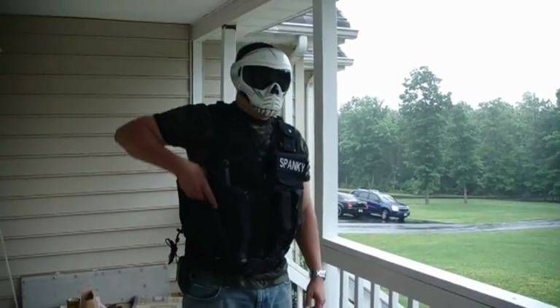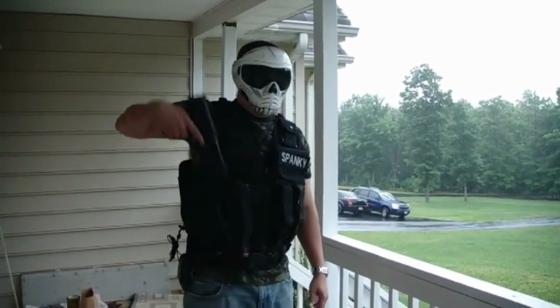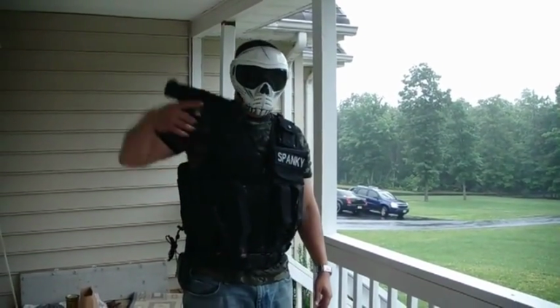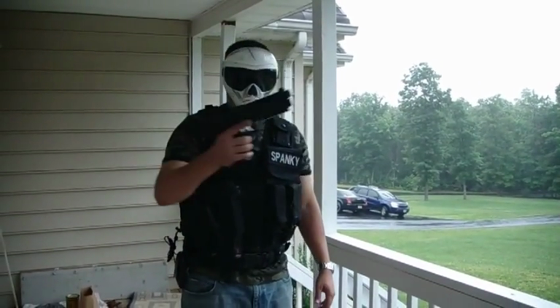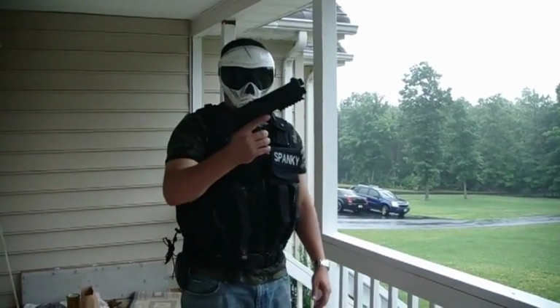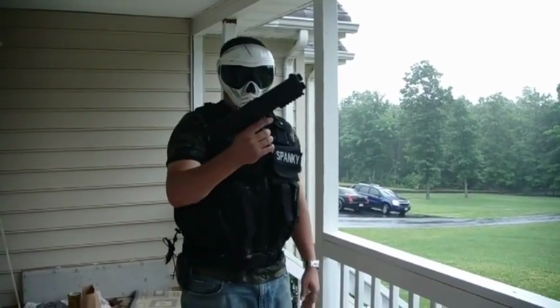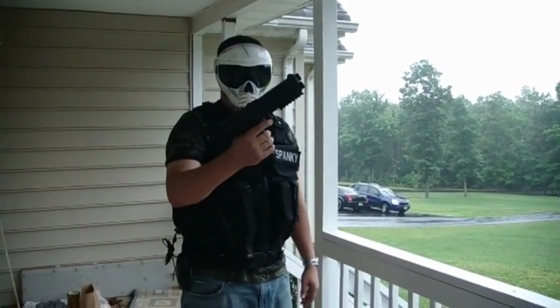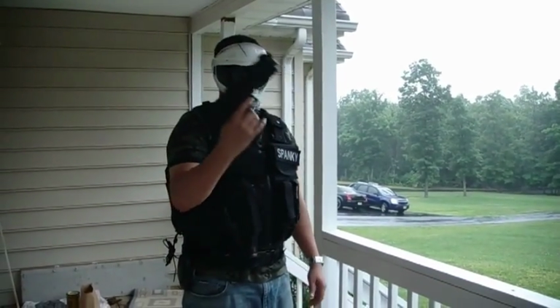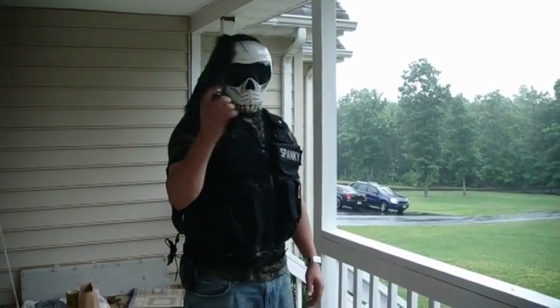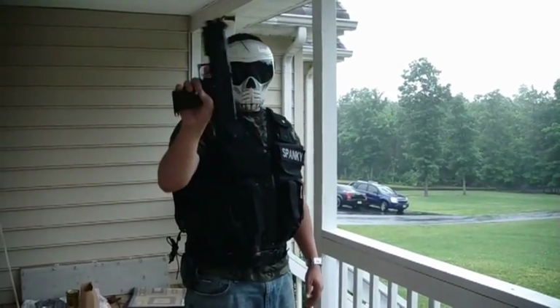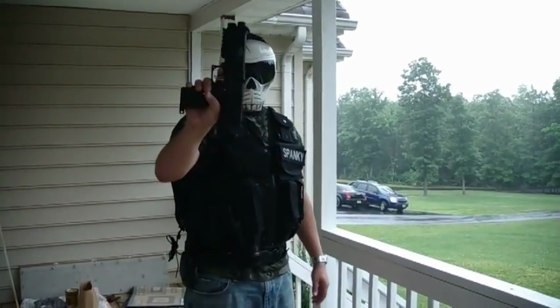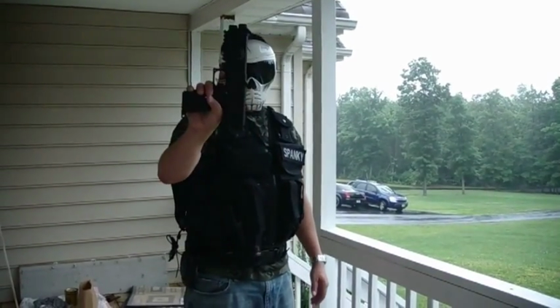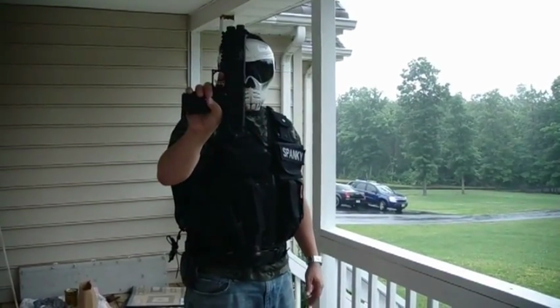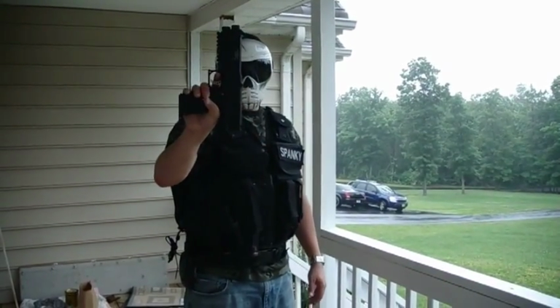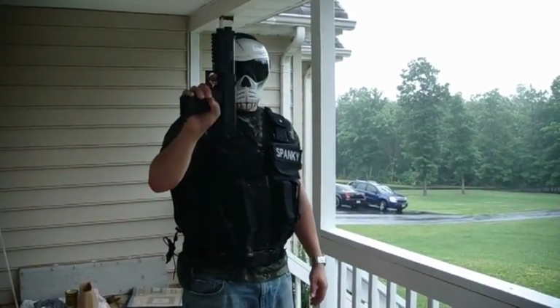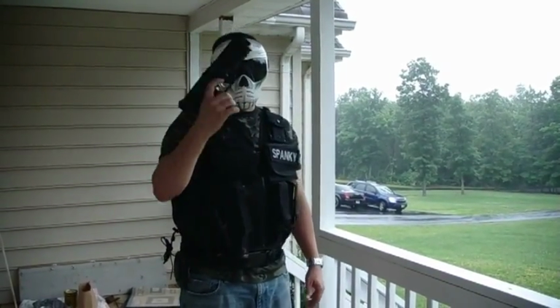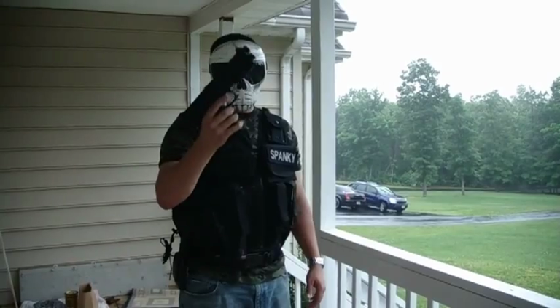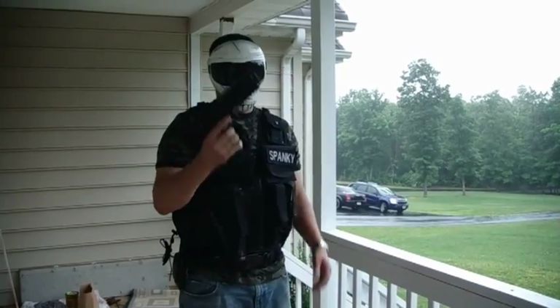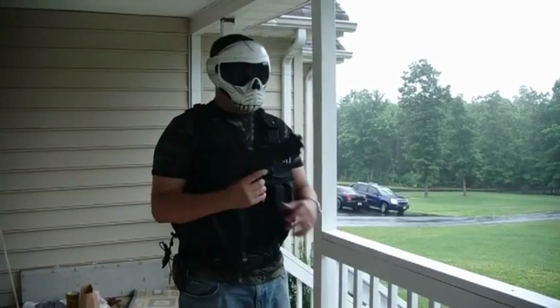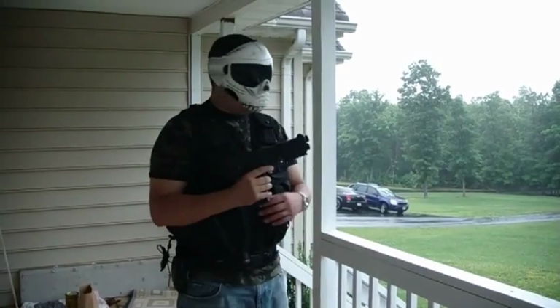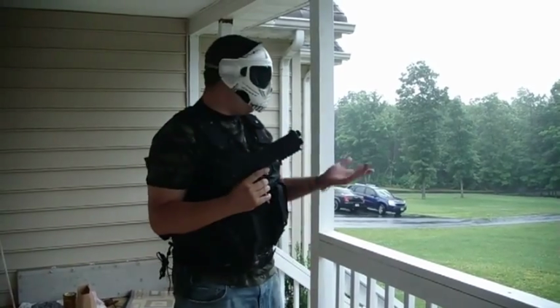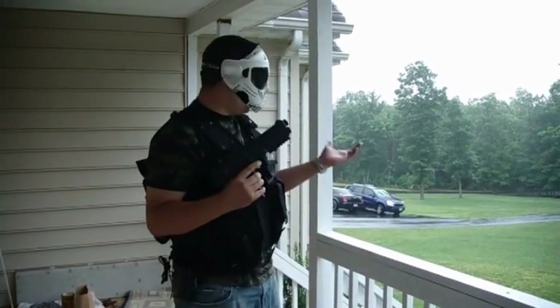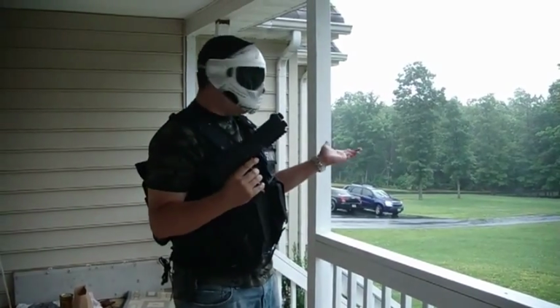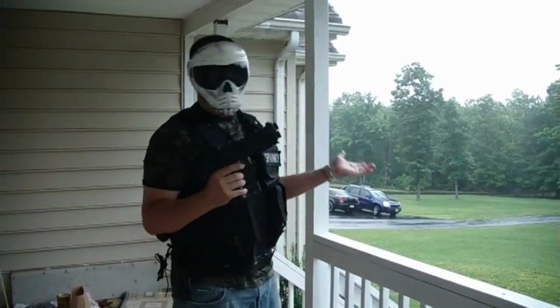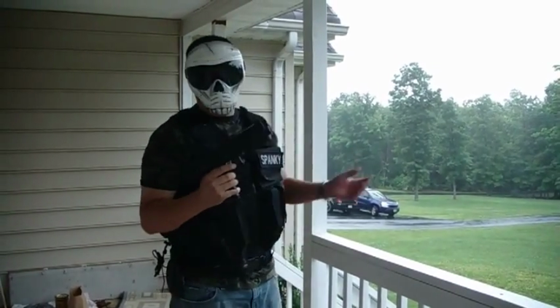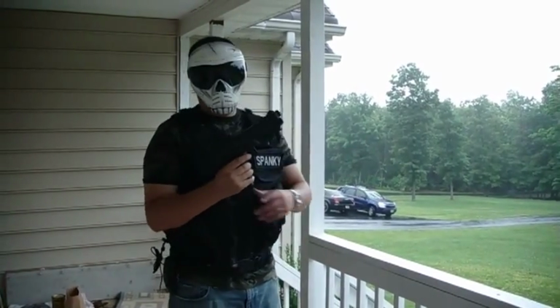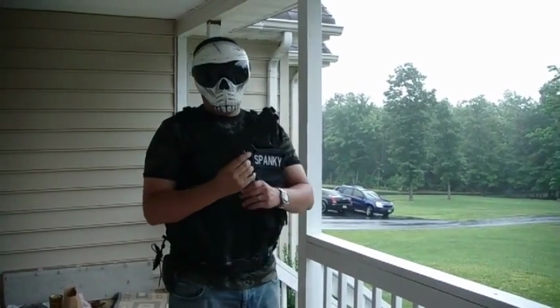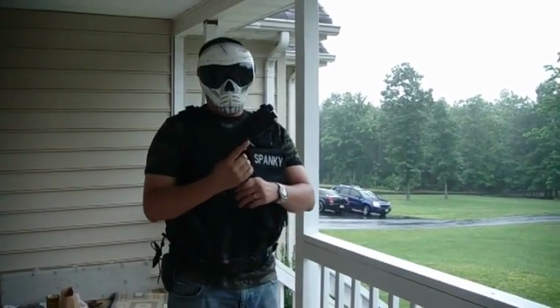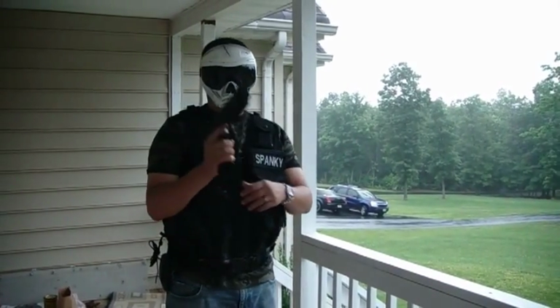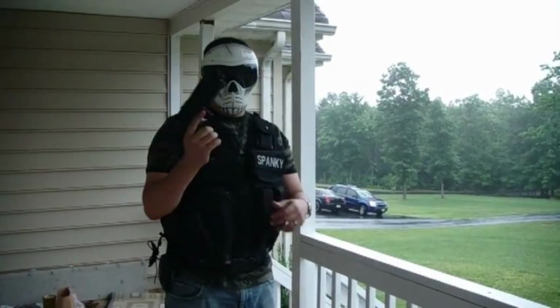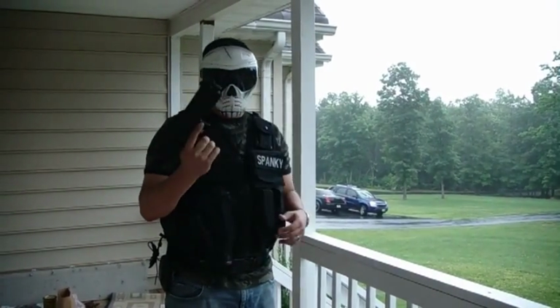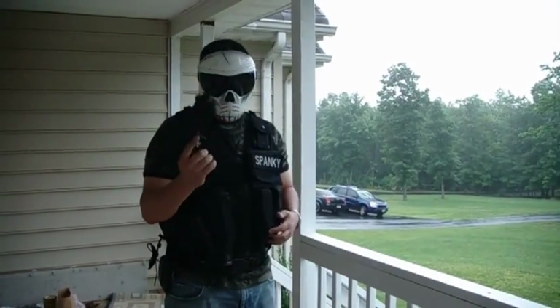Alright, so we've got the new Tittman TPX right here. Just going to do a little trial video. It's nice and rainy outside, but wanted to get a video out.